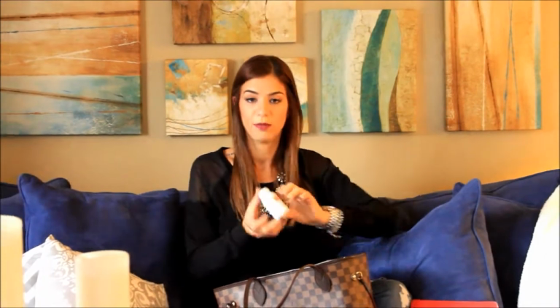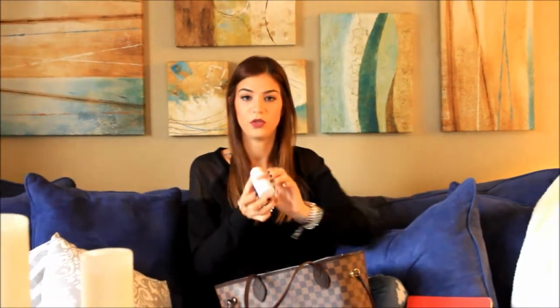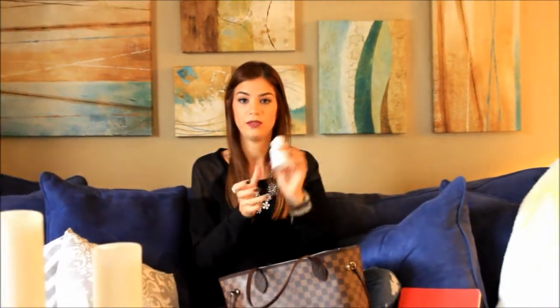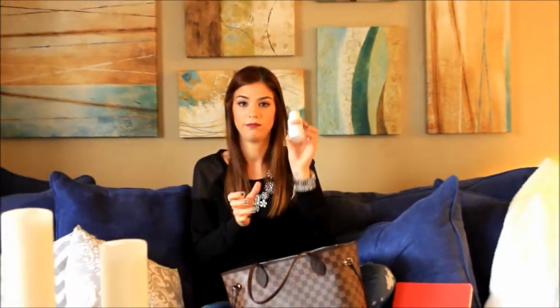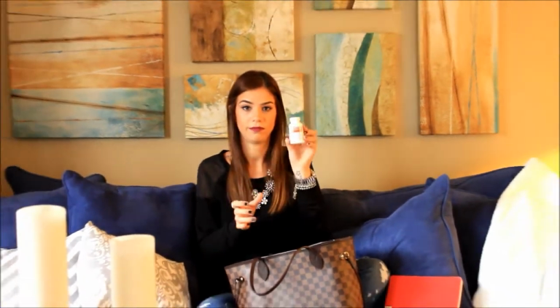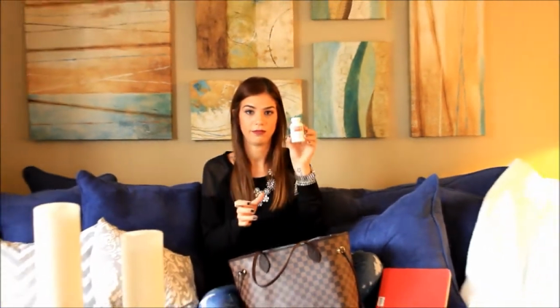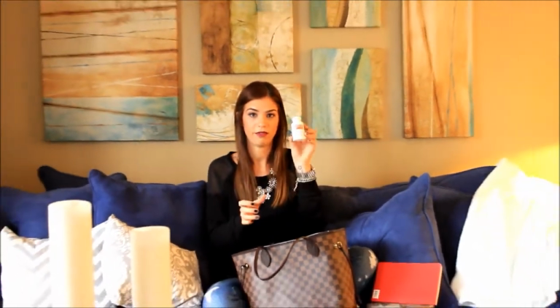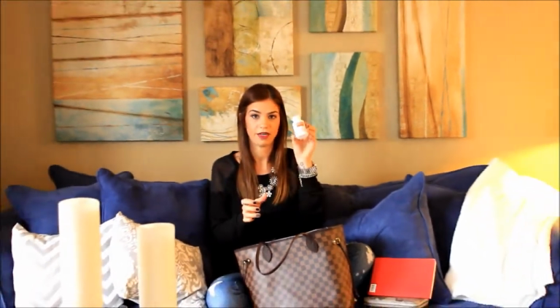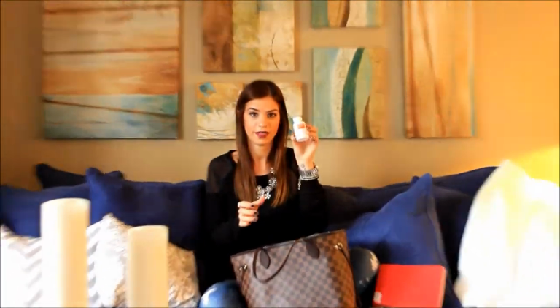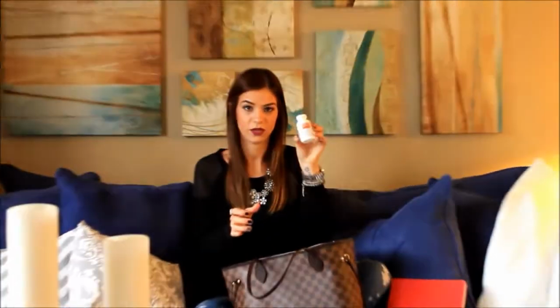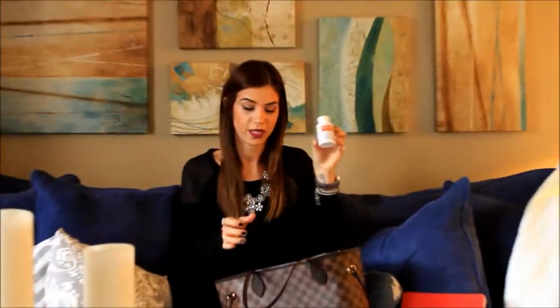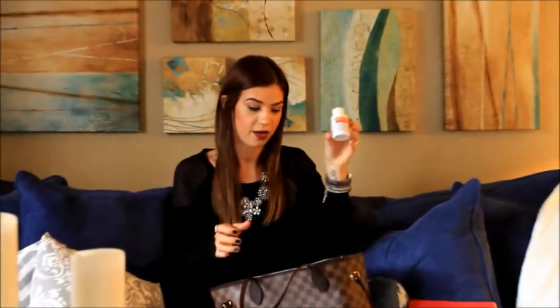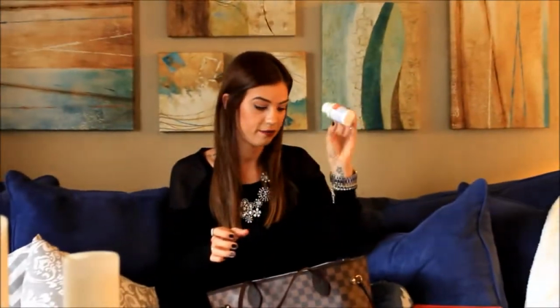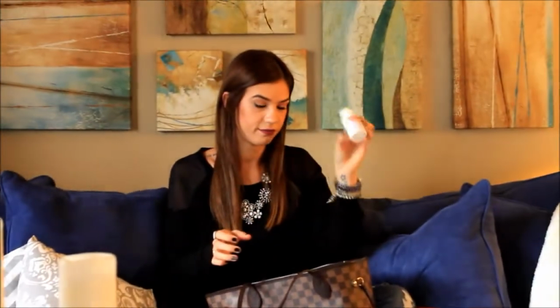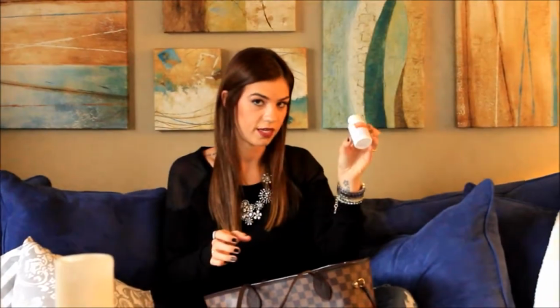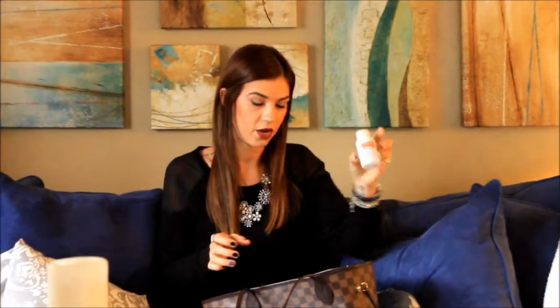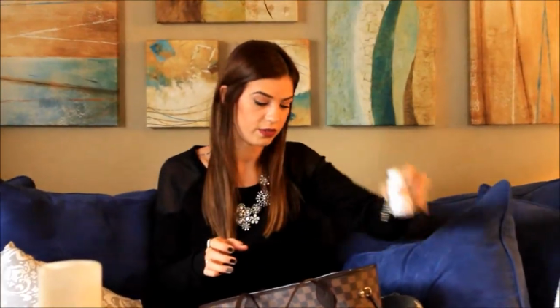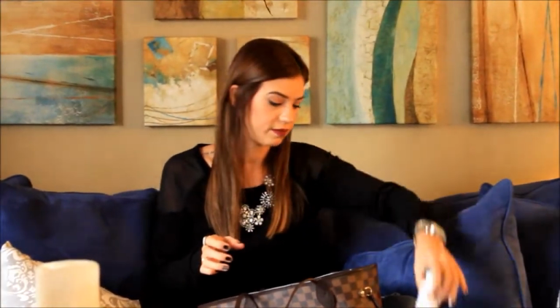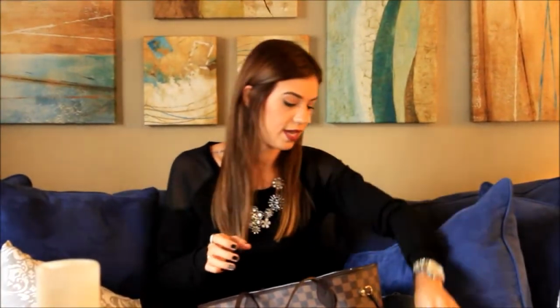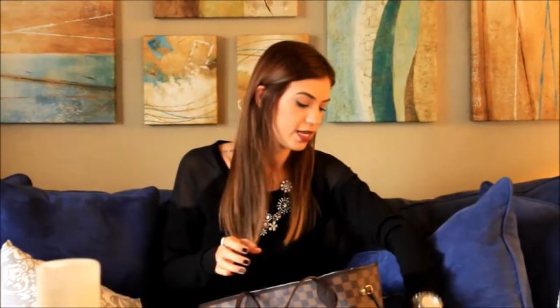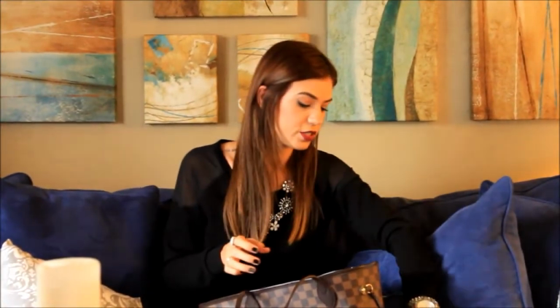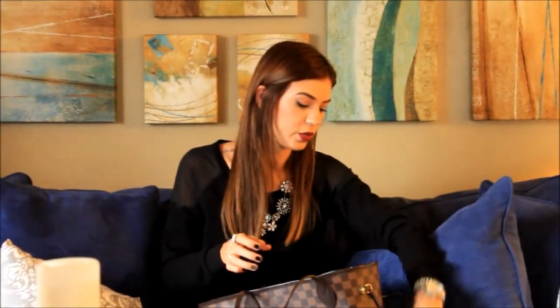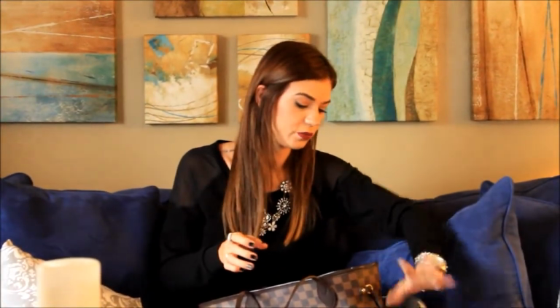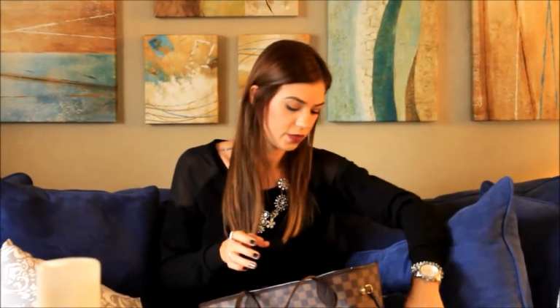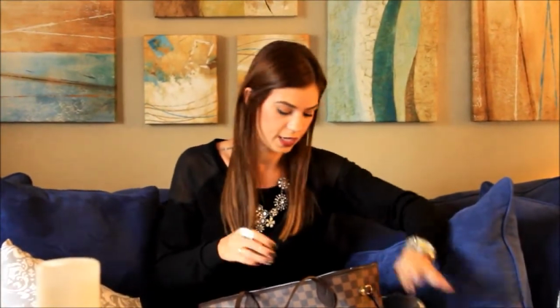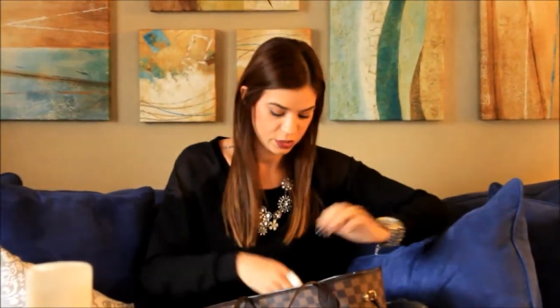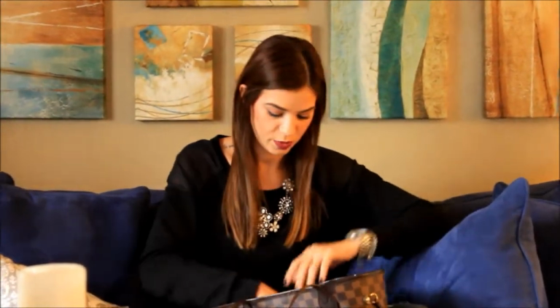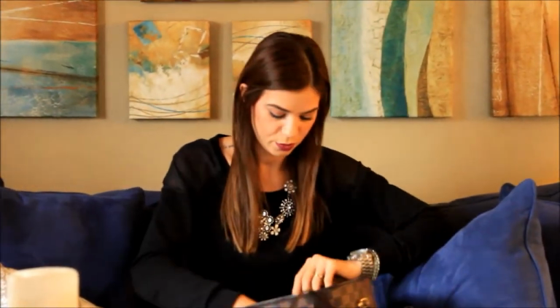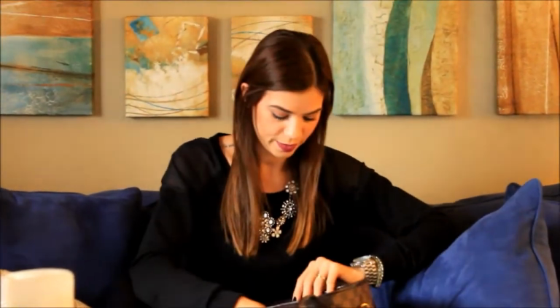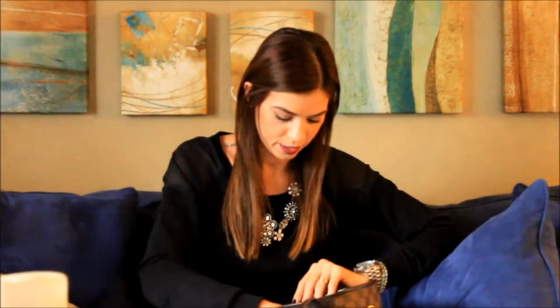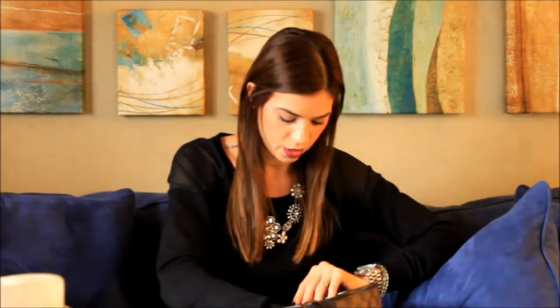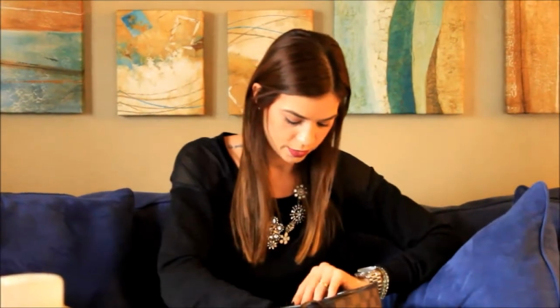Motrin — never leave the house without it. I always have a headache so I need to be prepared, always.